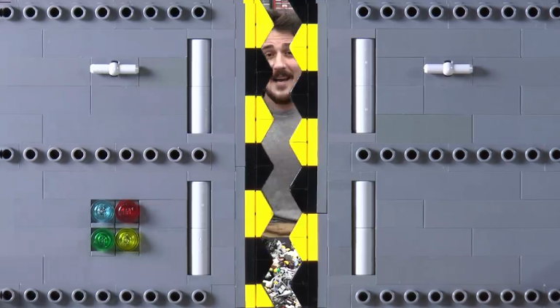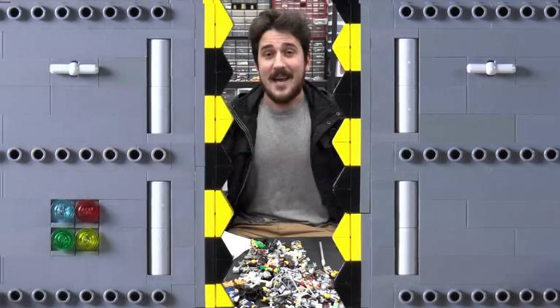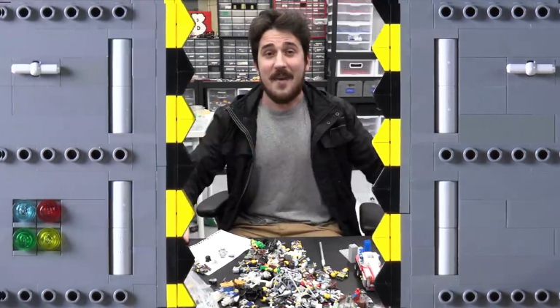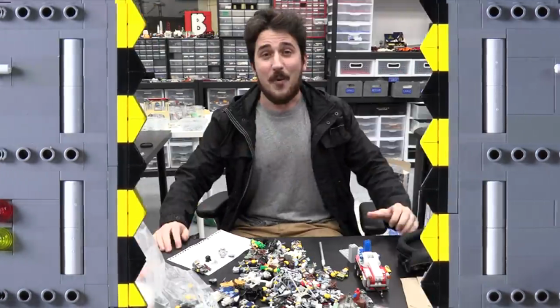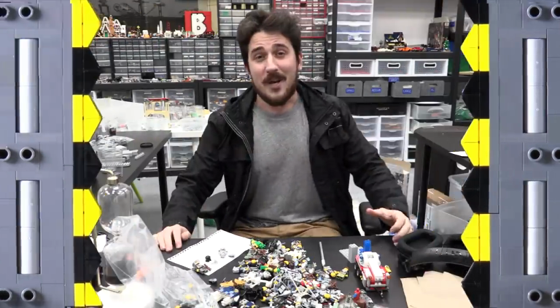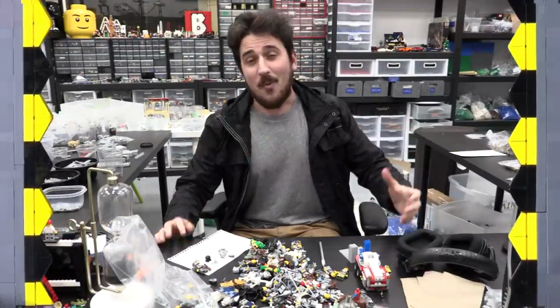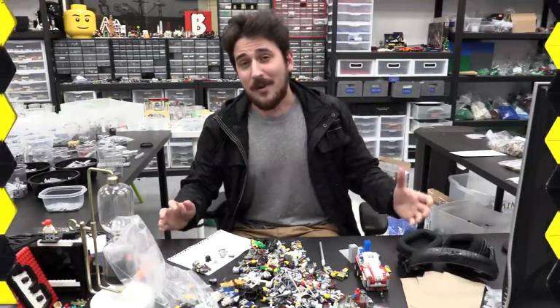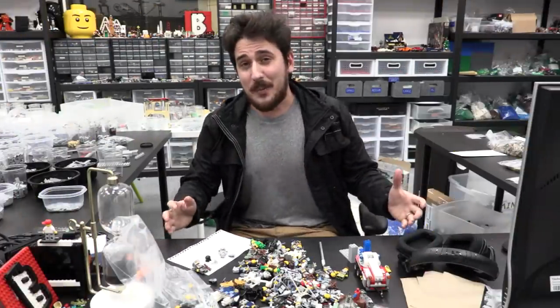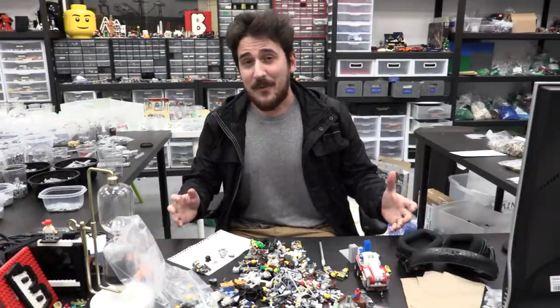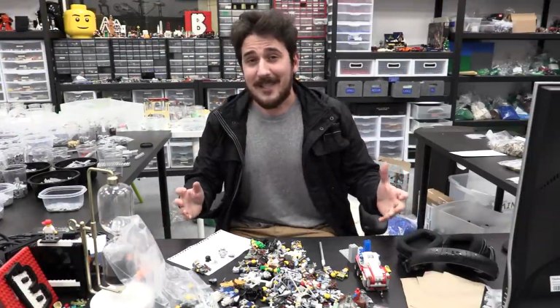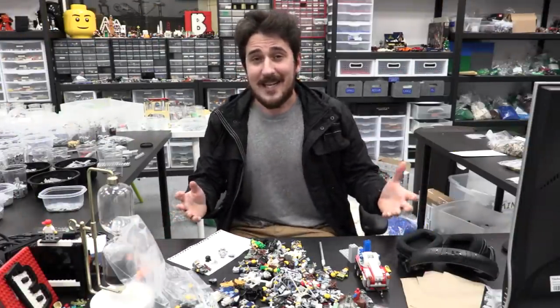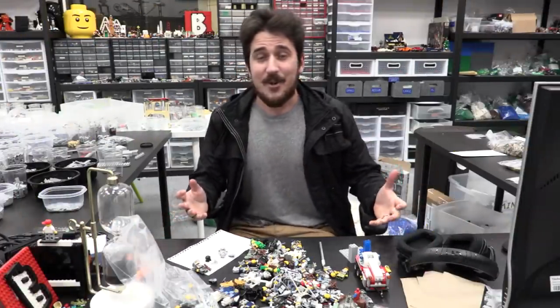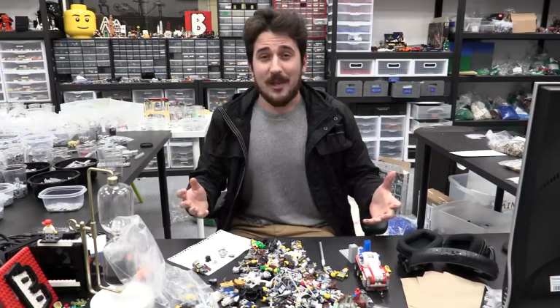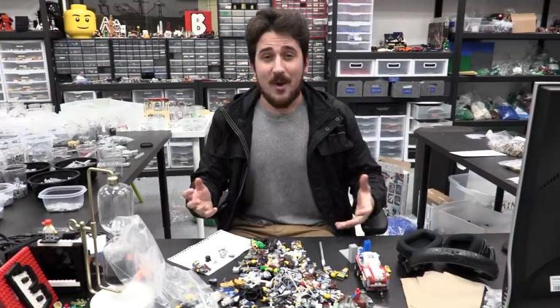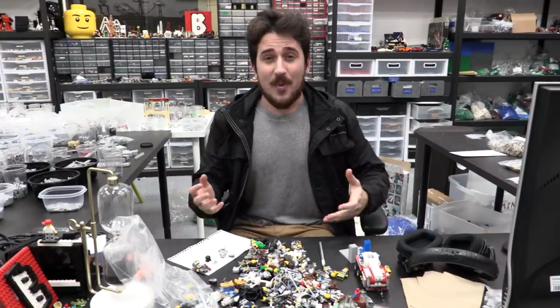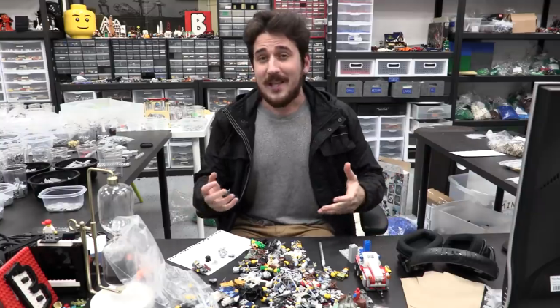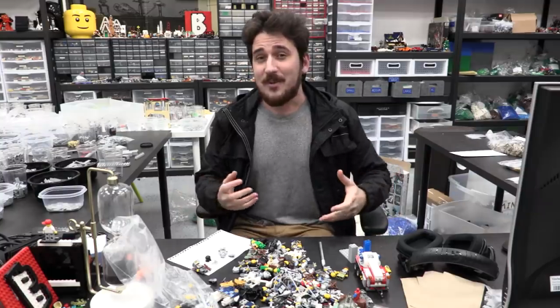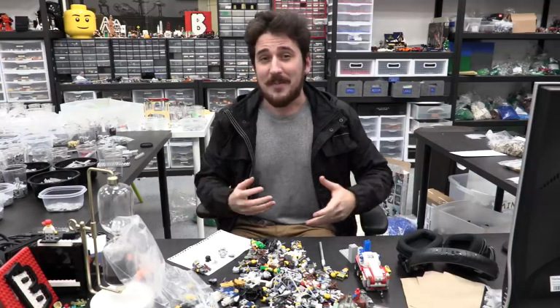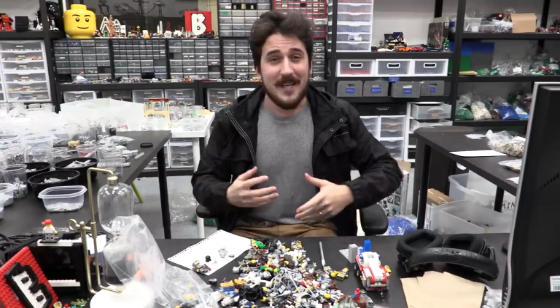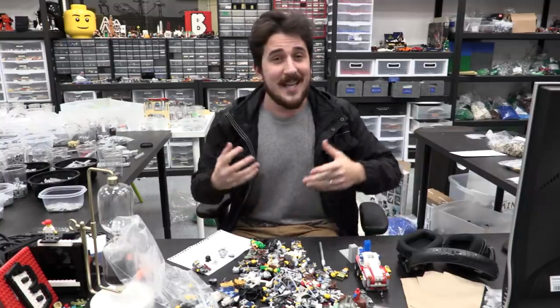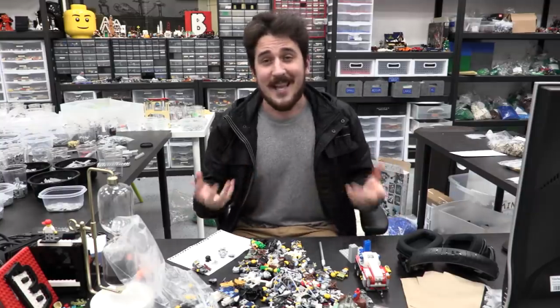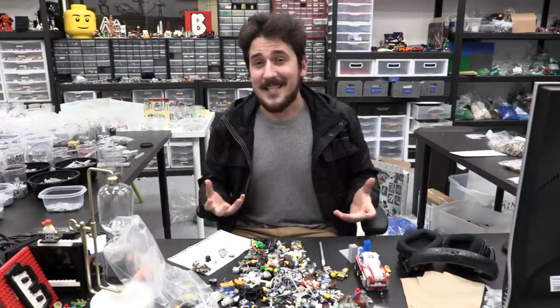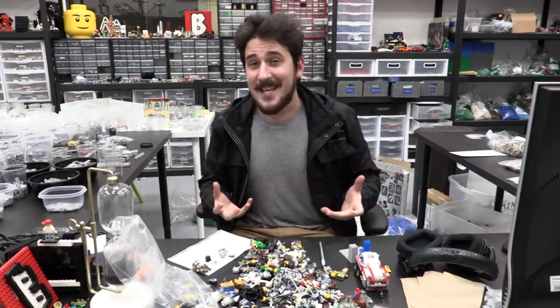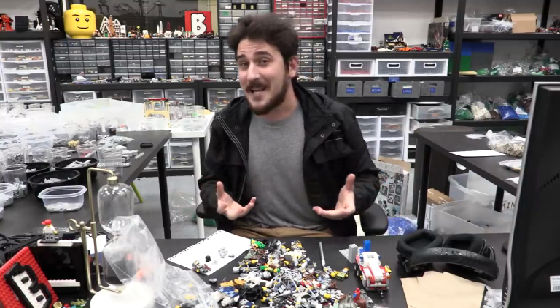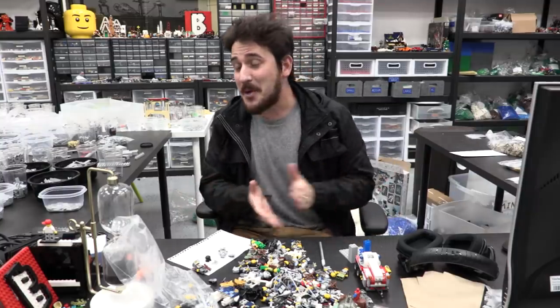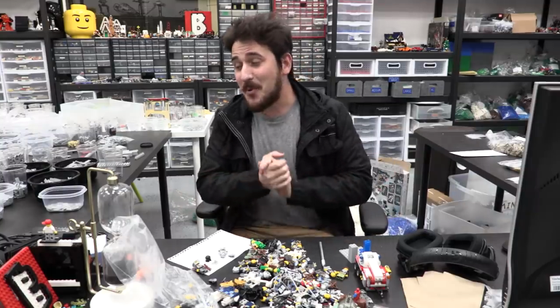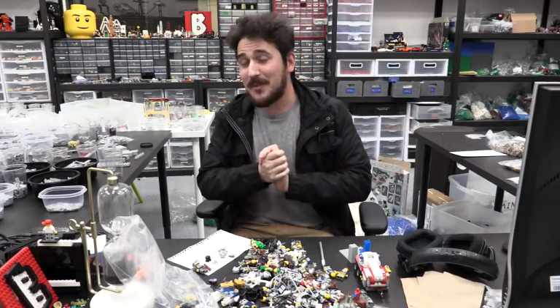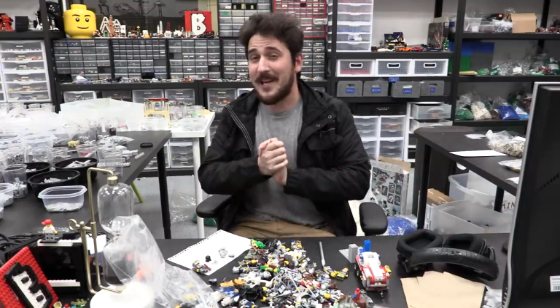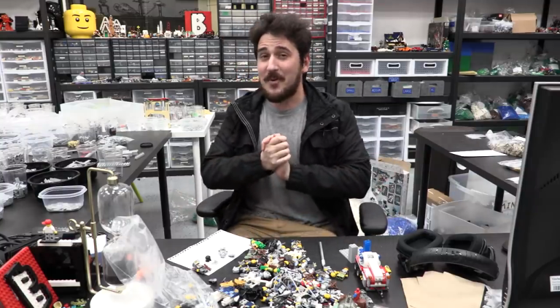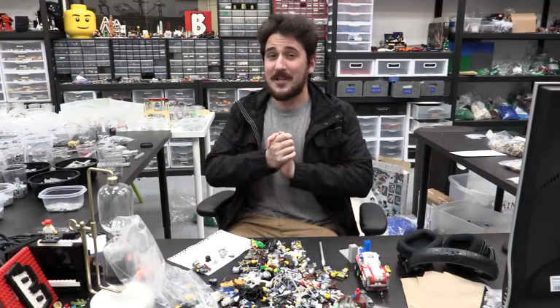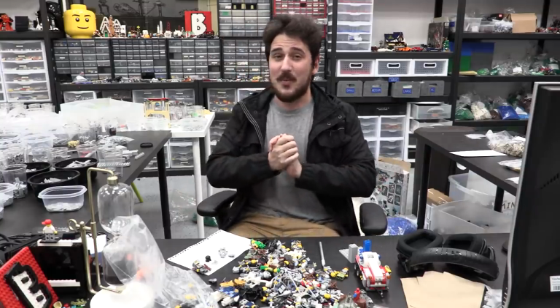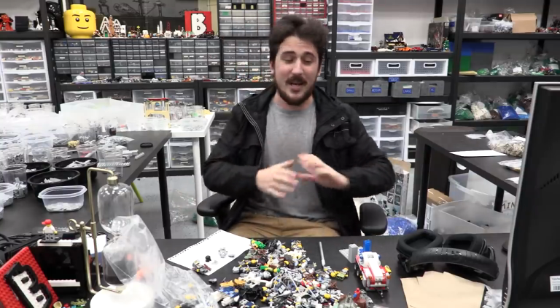Hey everyone, welcome to Brick Vault. Today's another LEGO Weekly News Update. Lots of things happened in the world of LEGO this week.